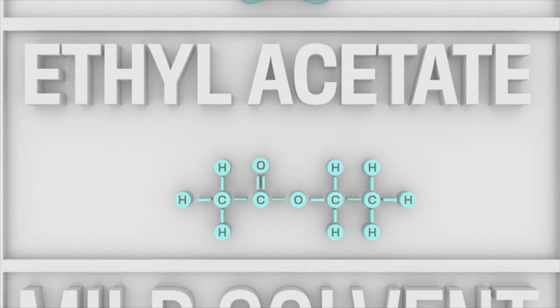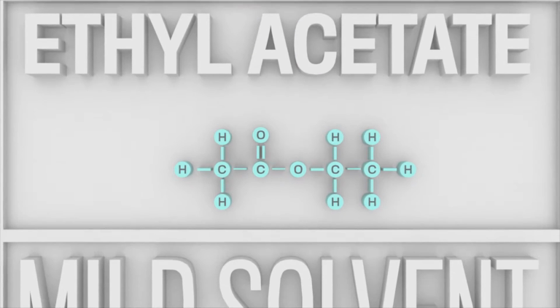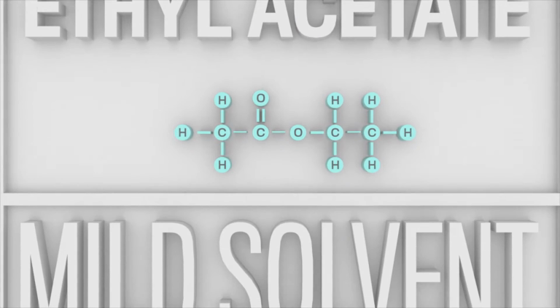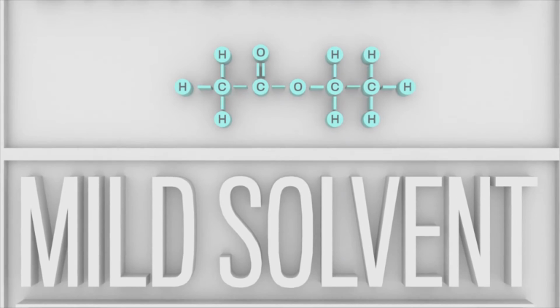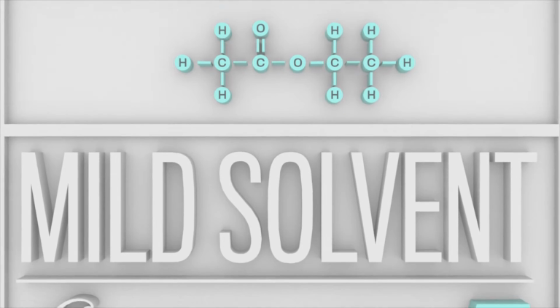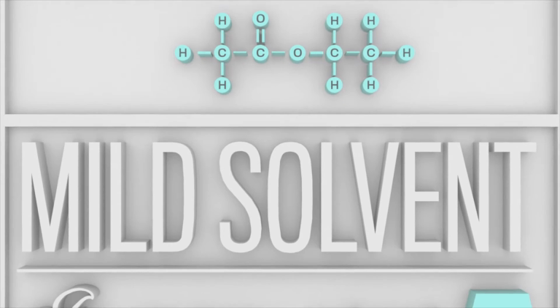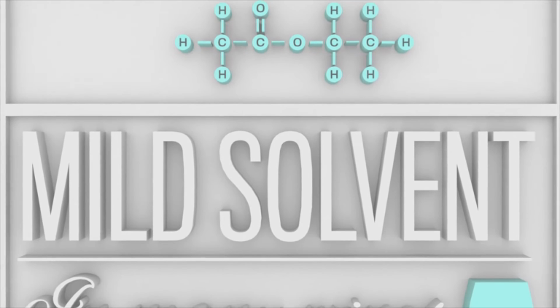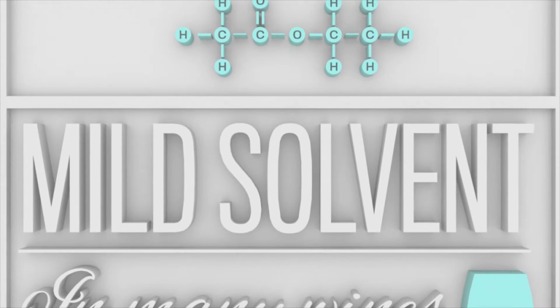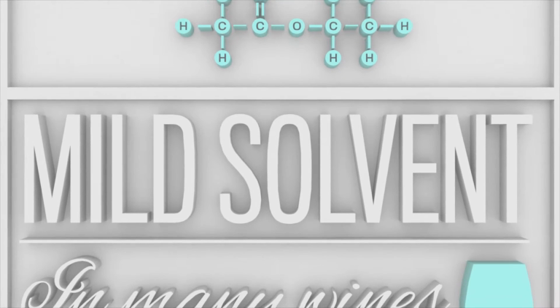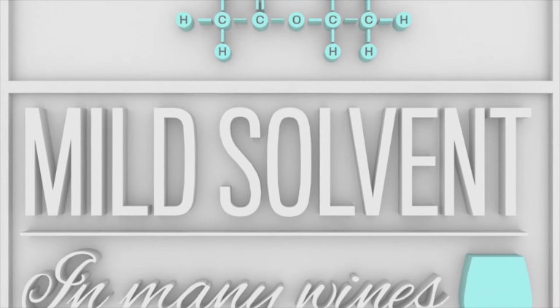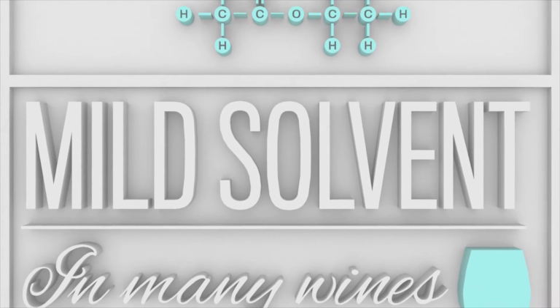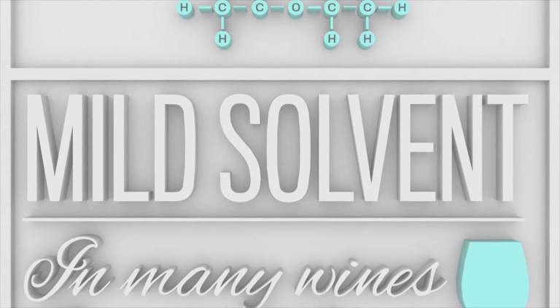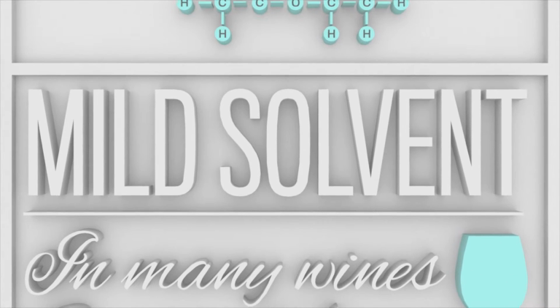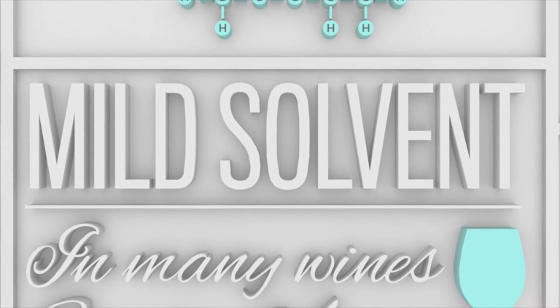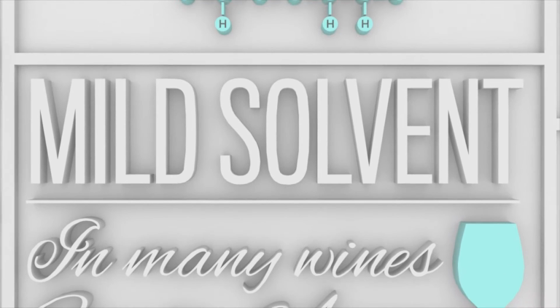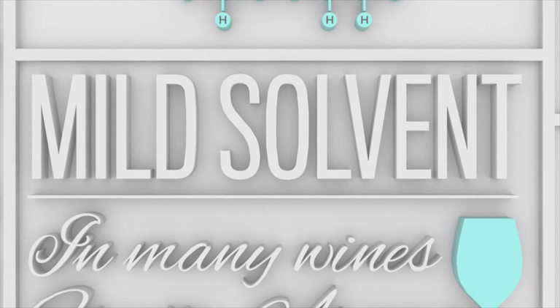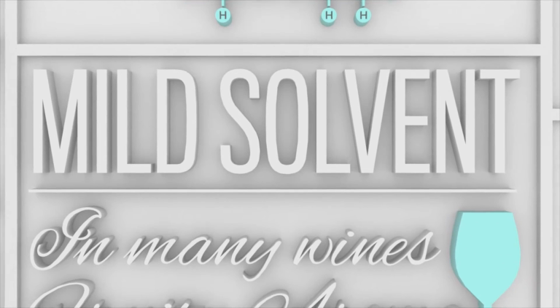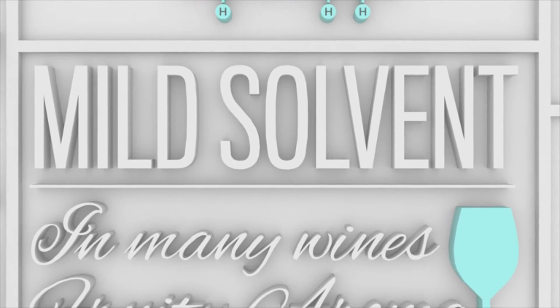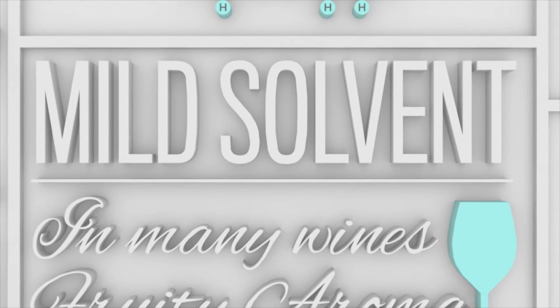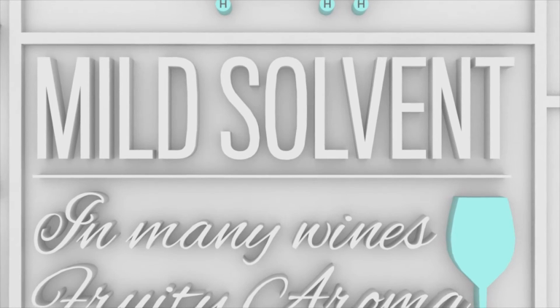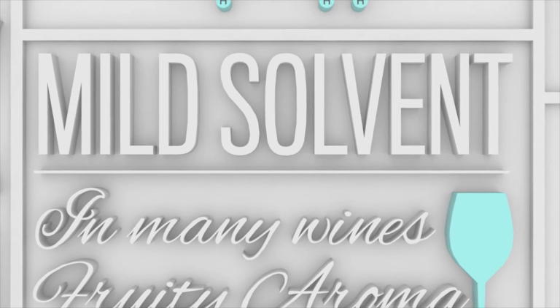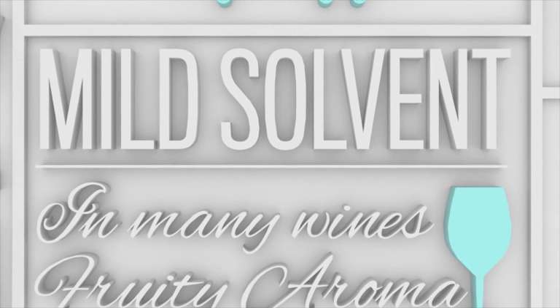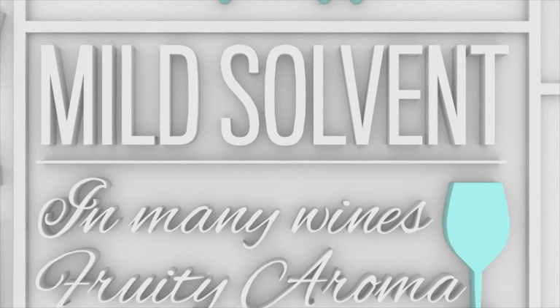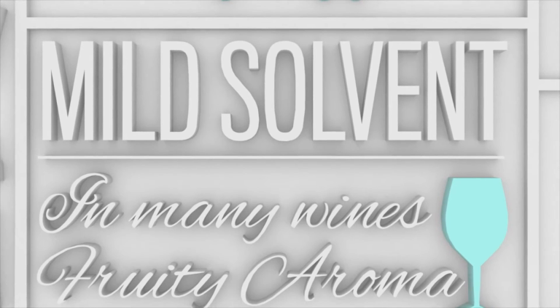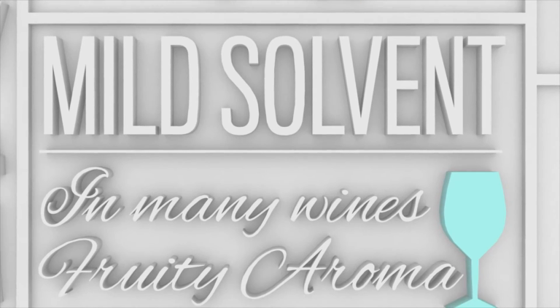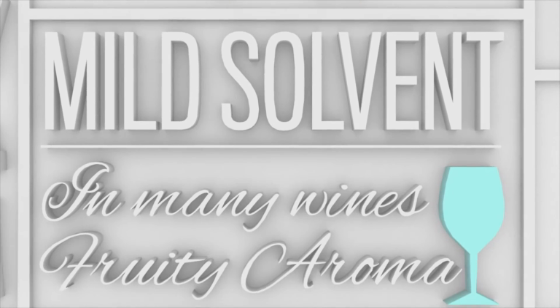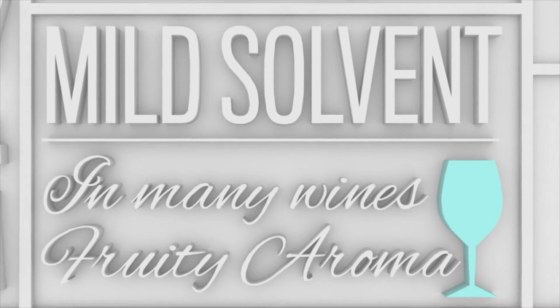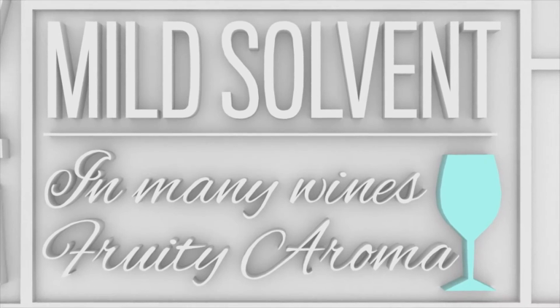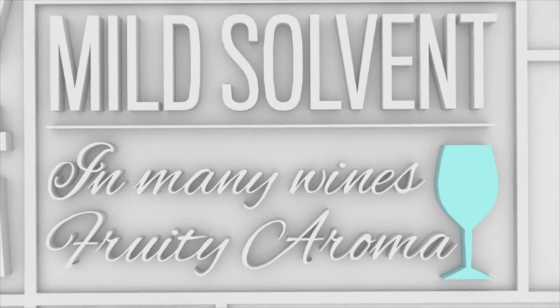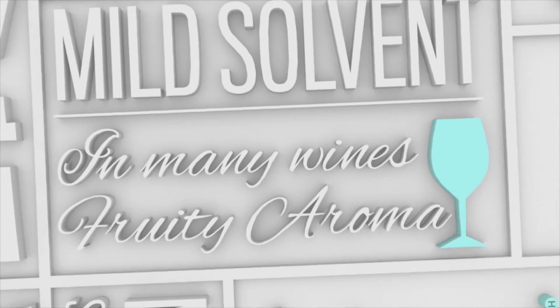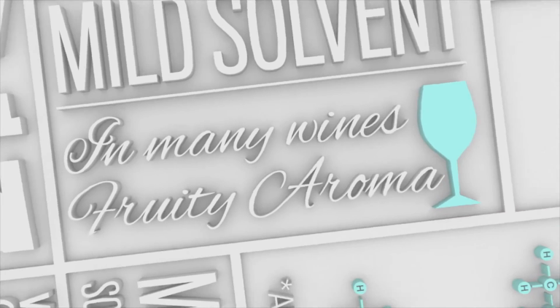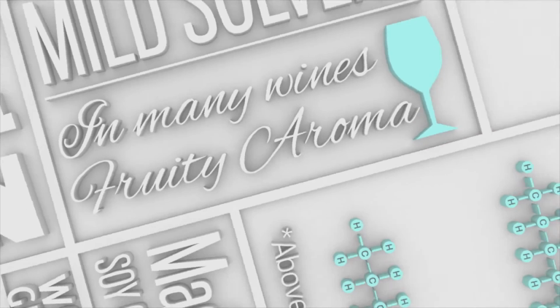Ethylacetate is another mild solvent. It naturally occurs in many wines, where this ester contributes to the fruity aroma.